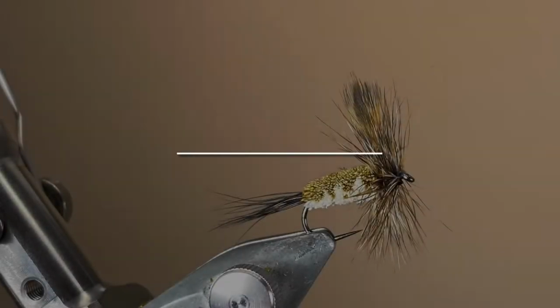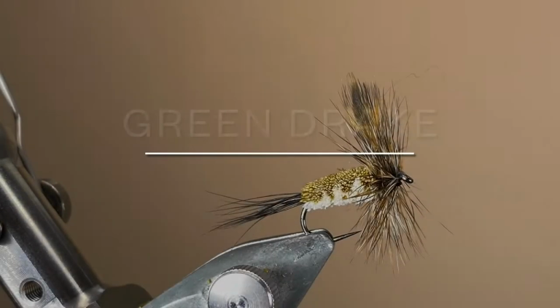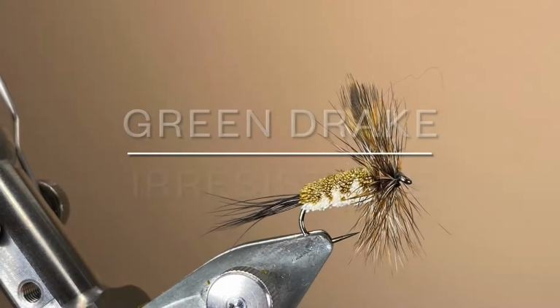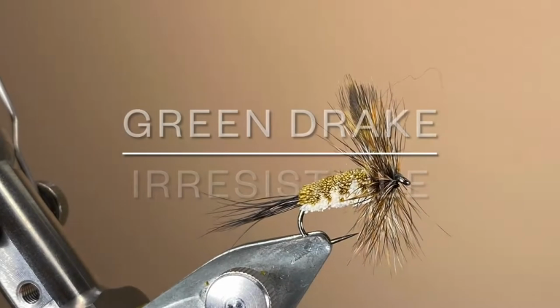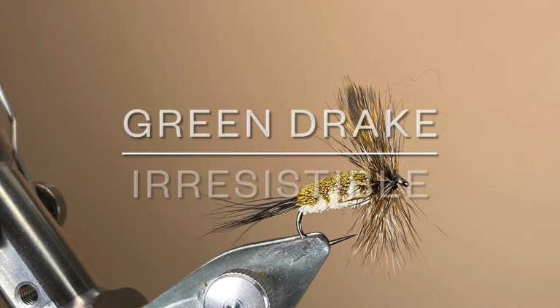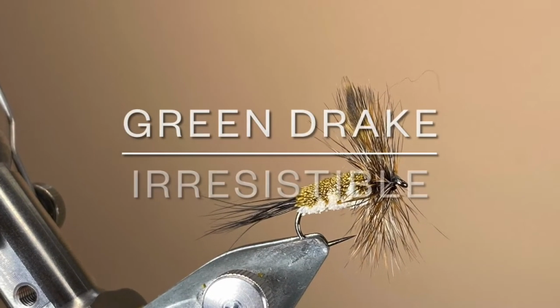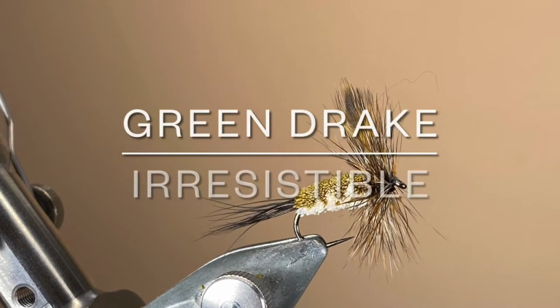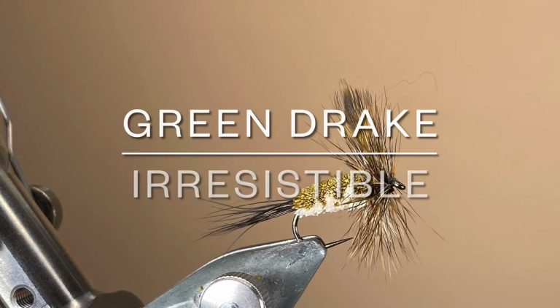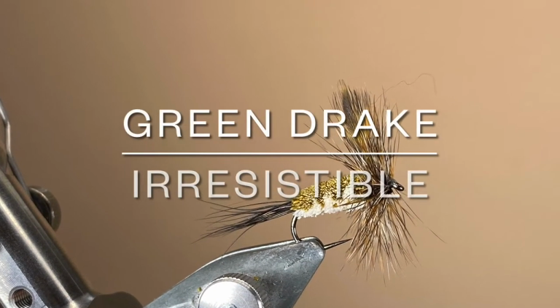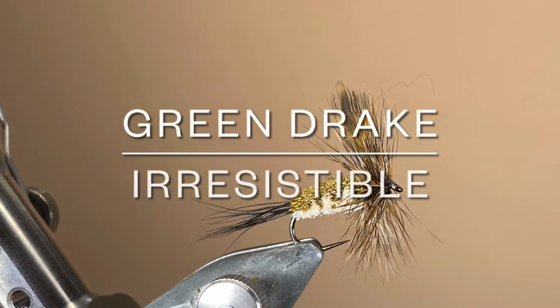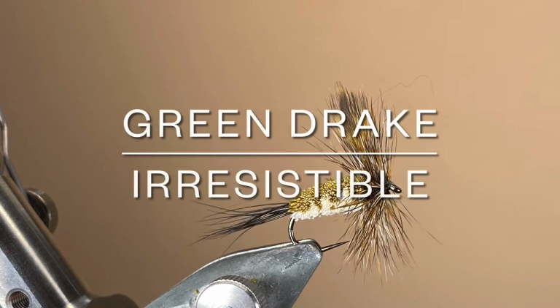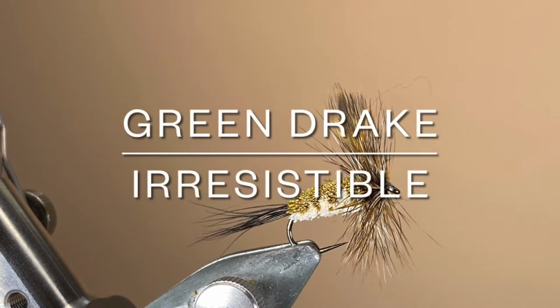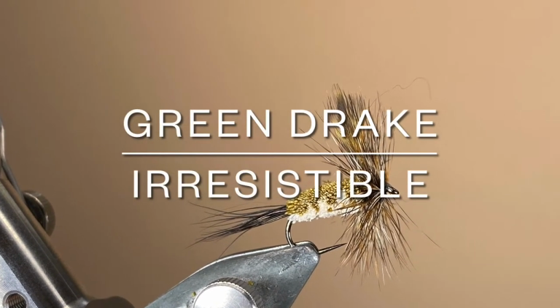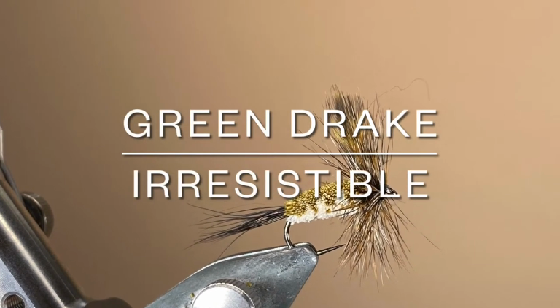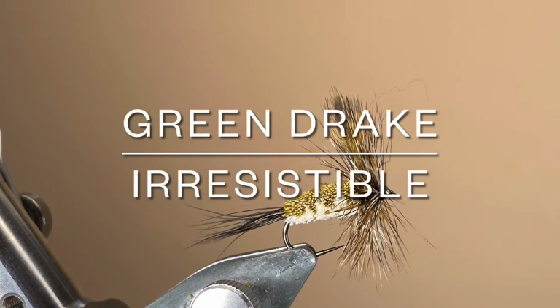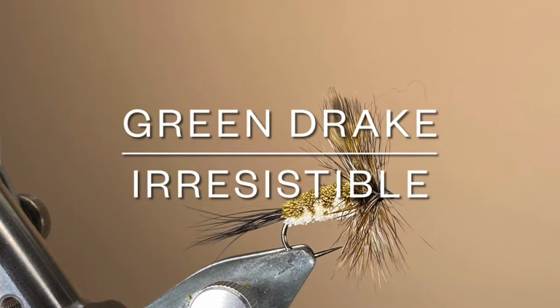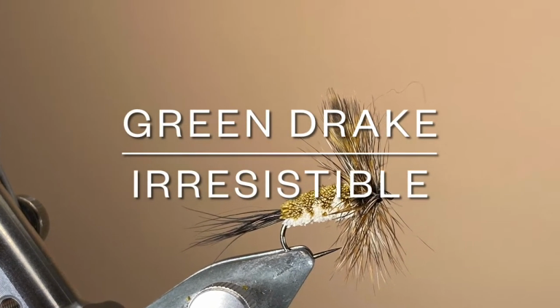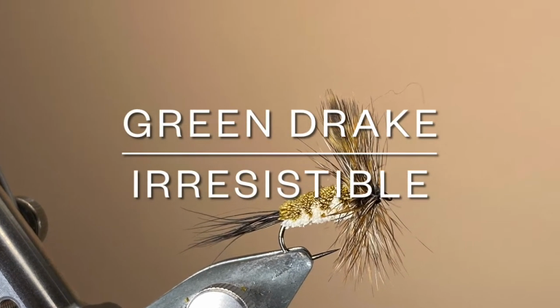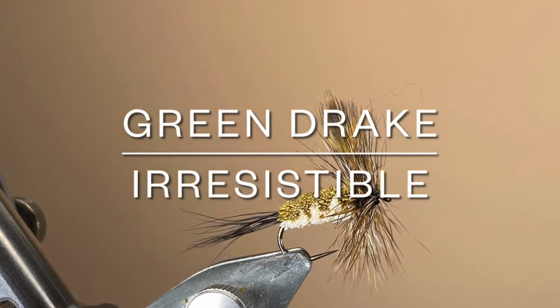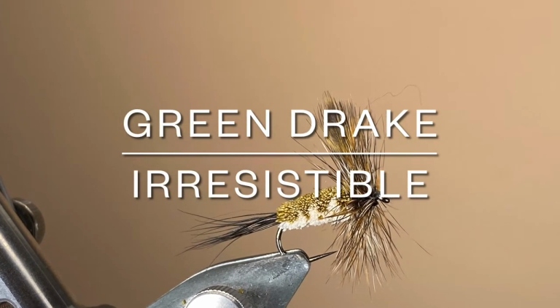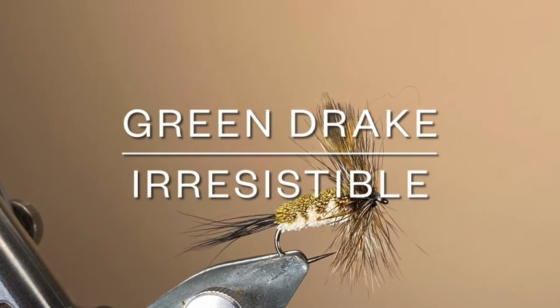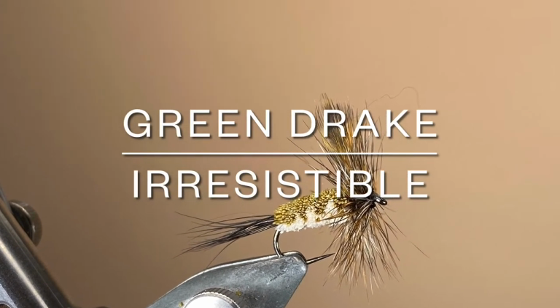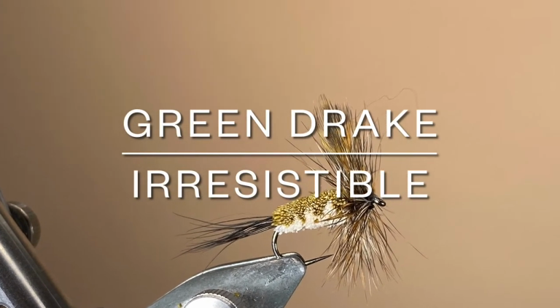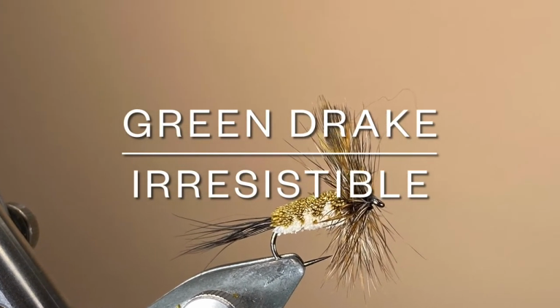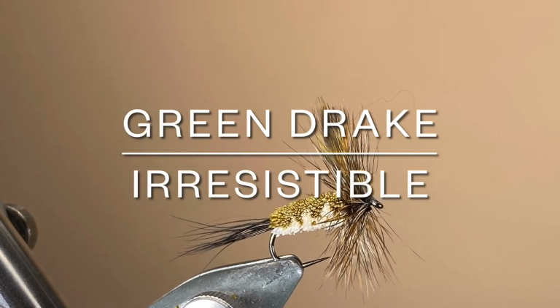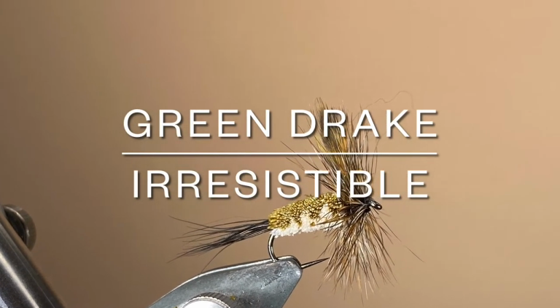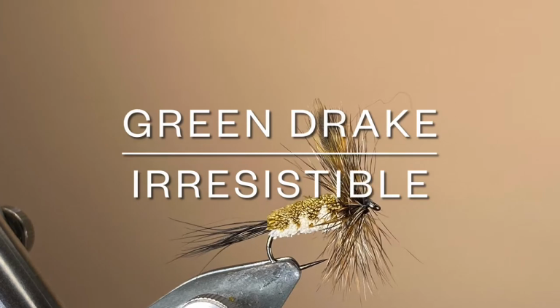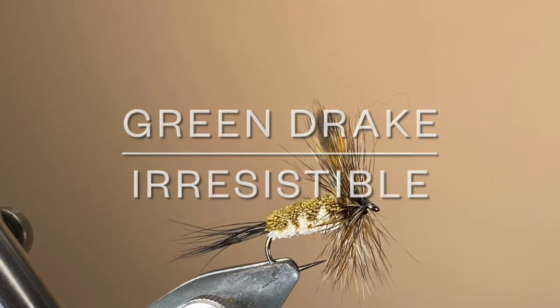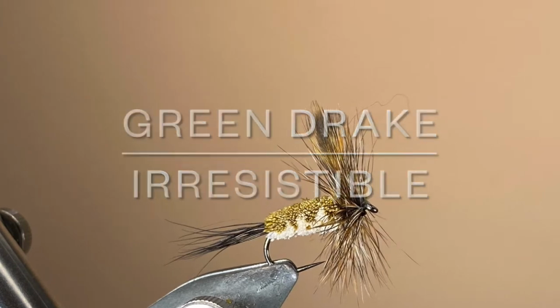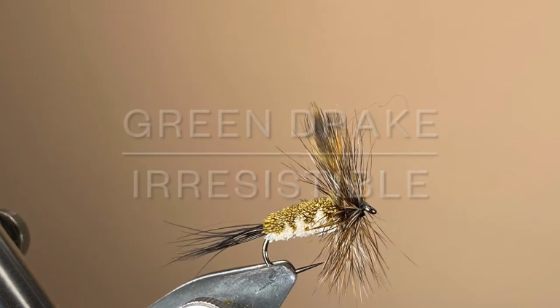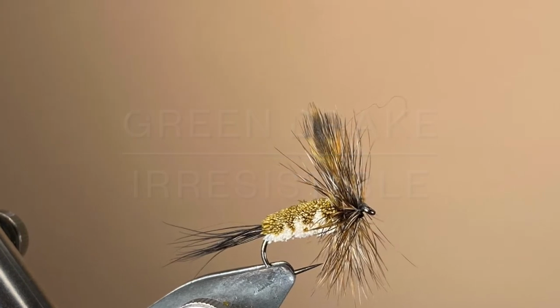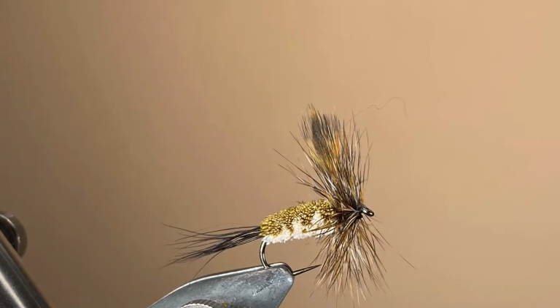Hello everybody and thanks for joining me. Today I'm tying a Green Drake Irresistible with a nice chunky deer hair body.